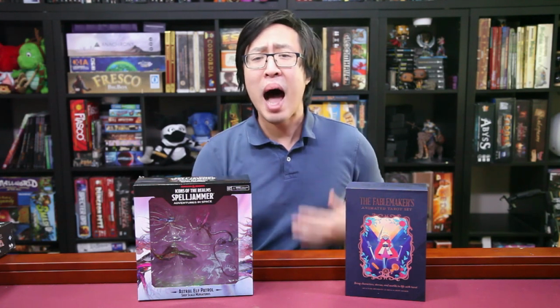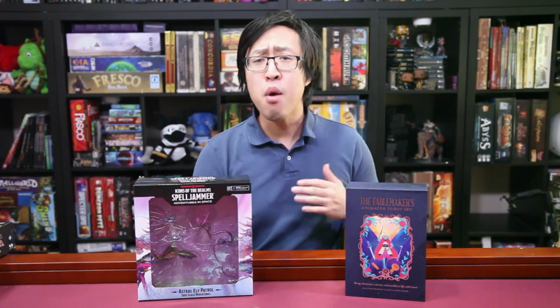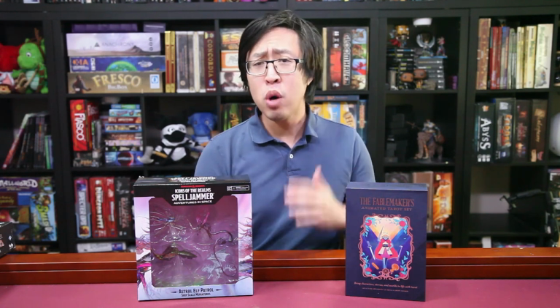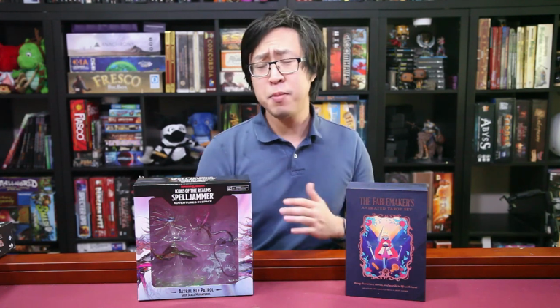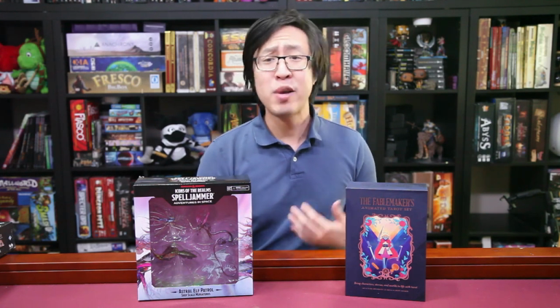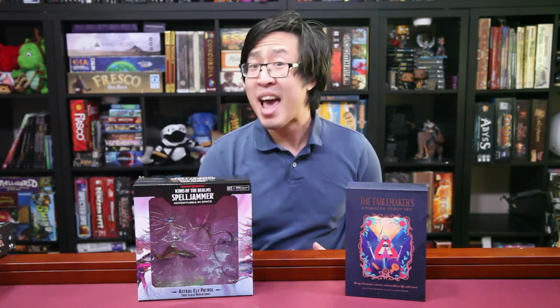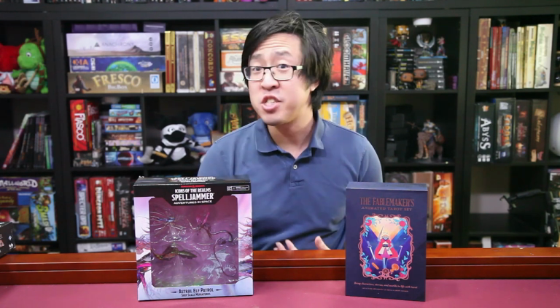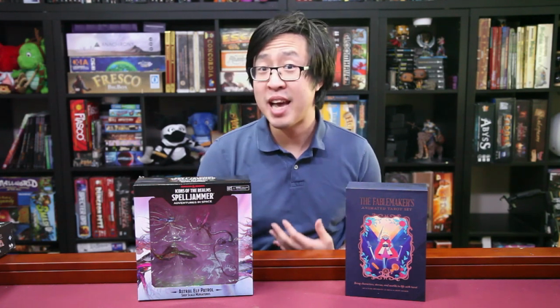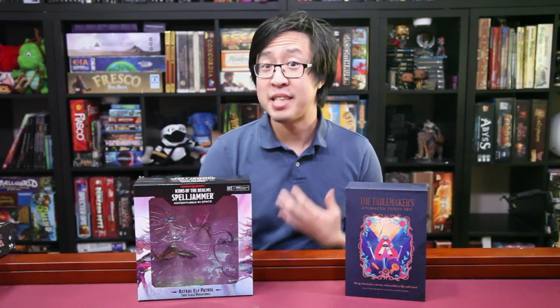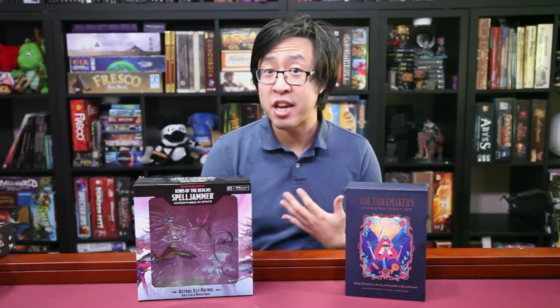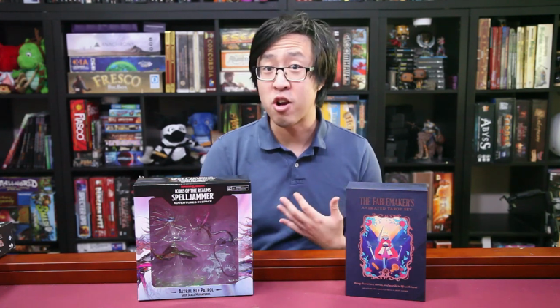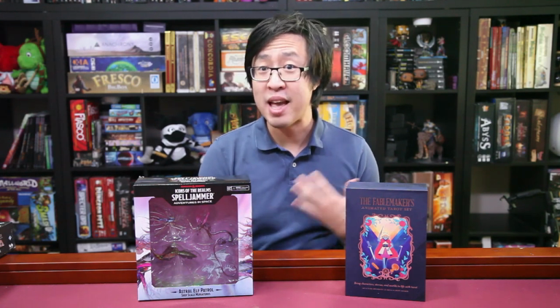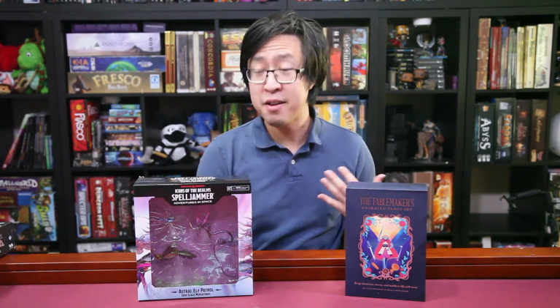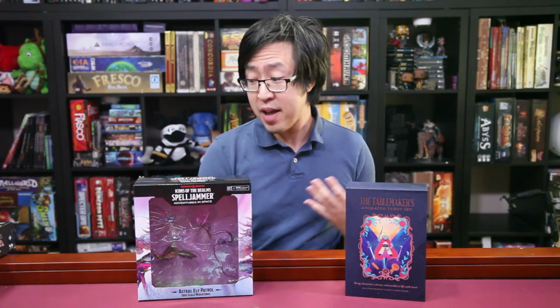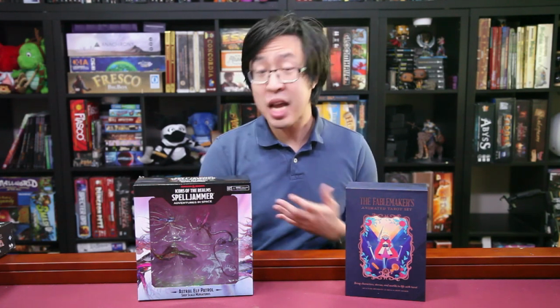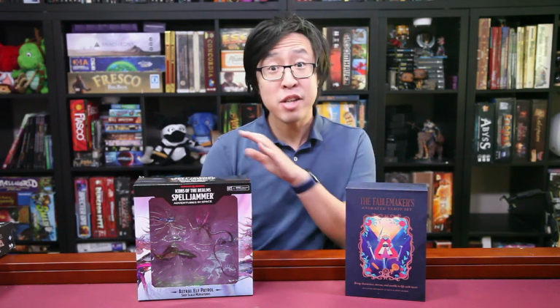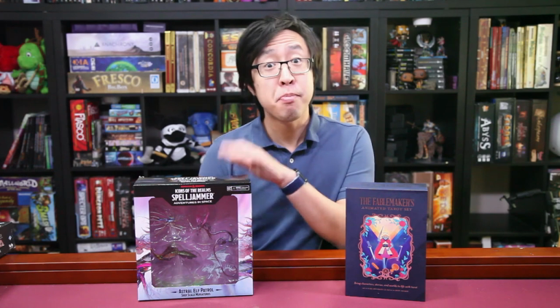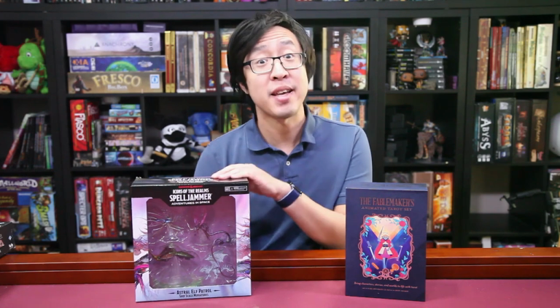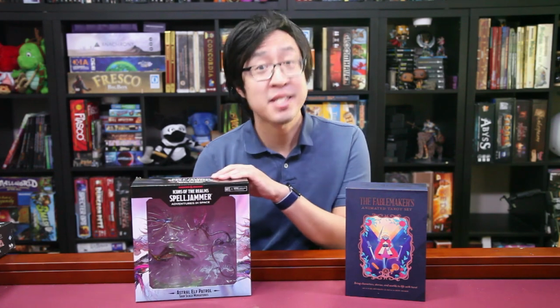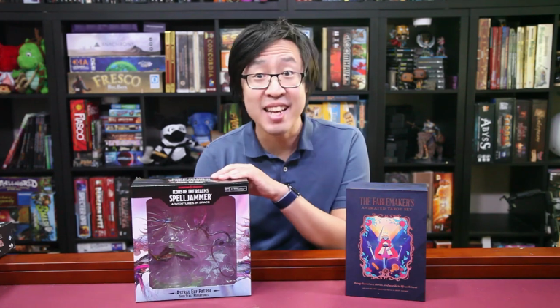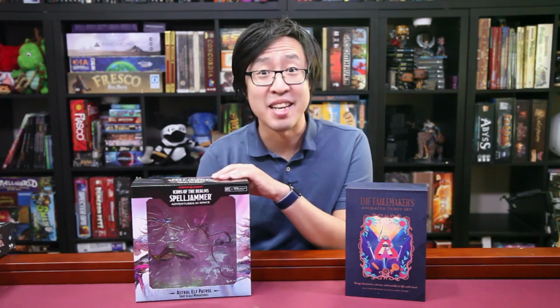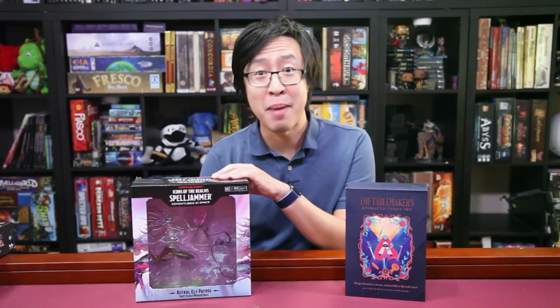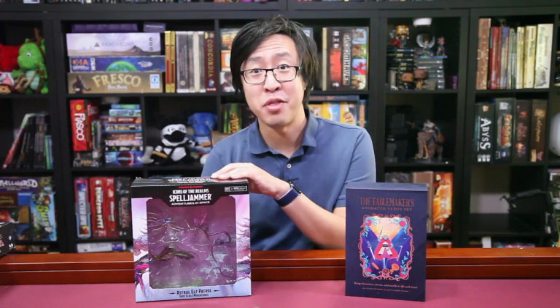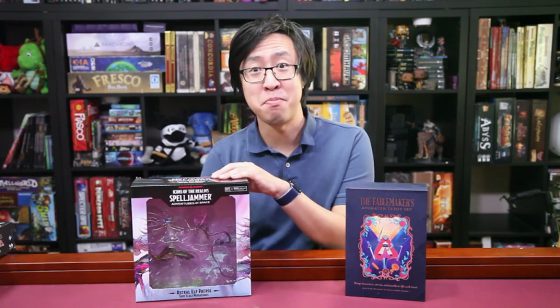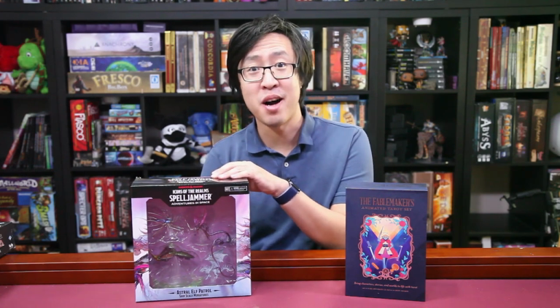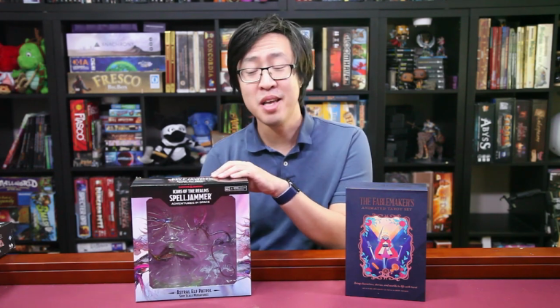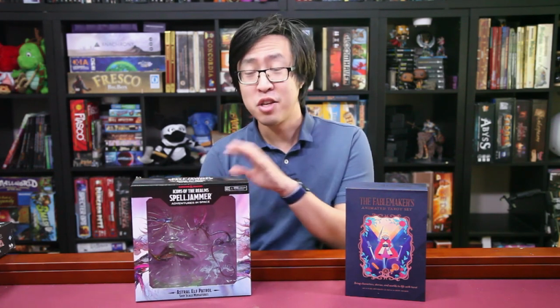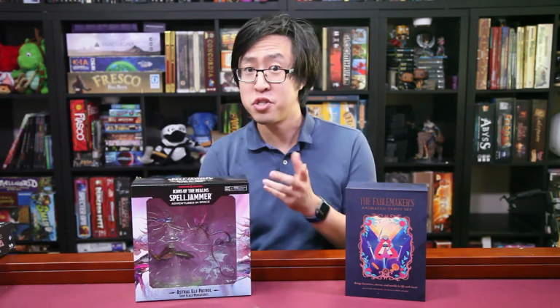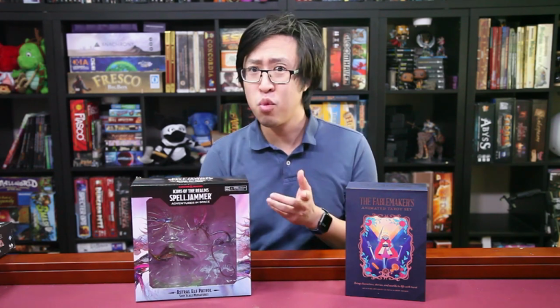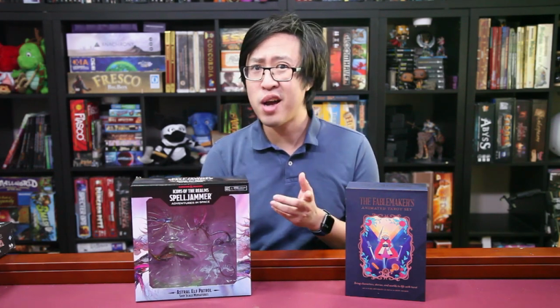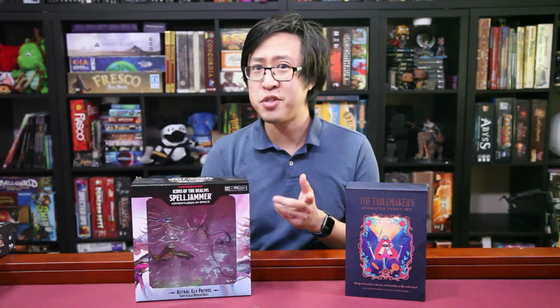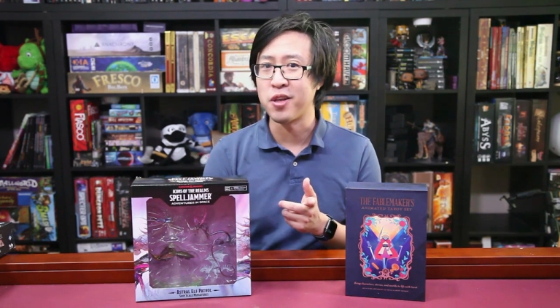I won't be rehashing that here, and in fact I'm actually pretty excited about this box. You'll see why shortly.